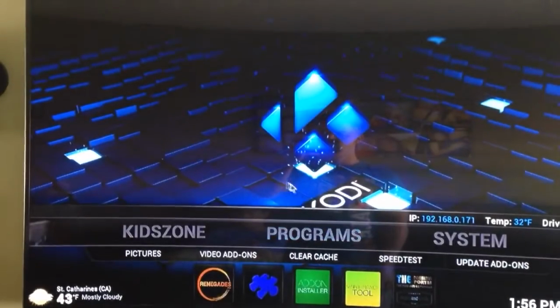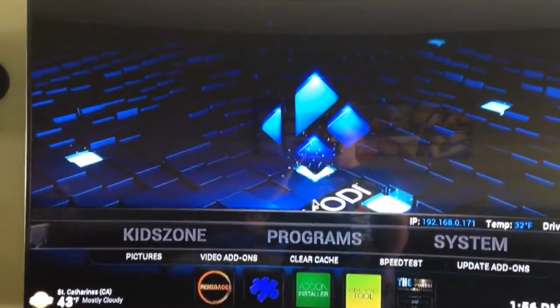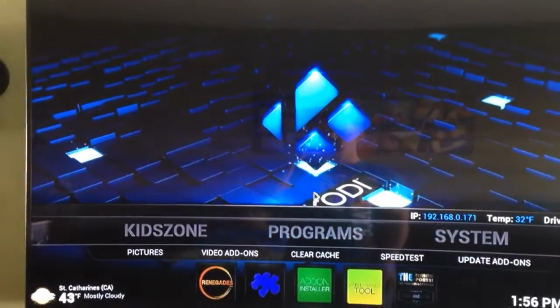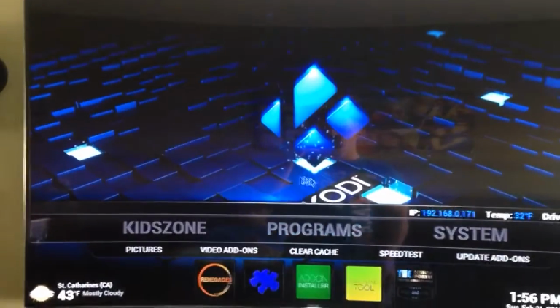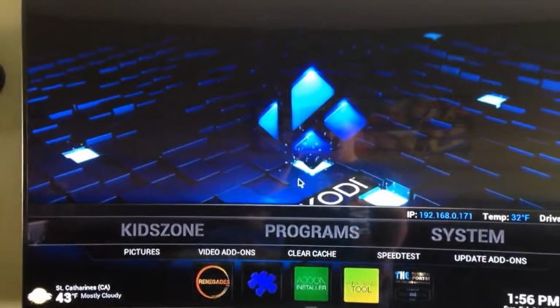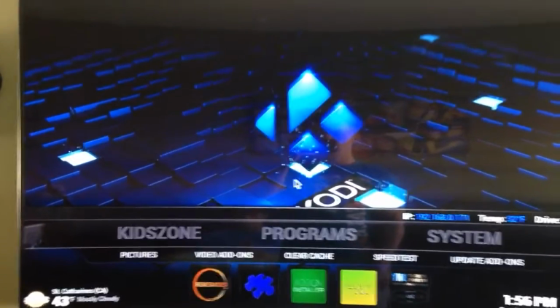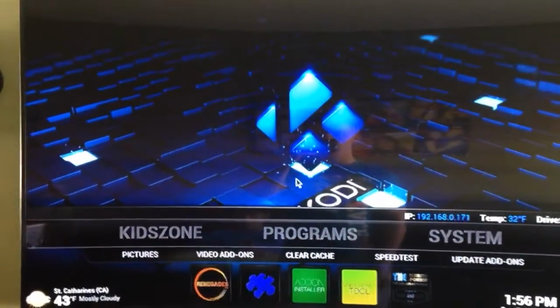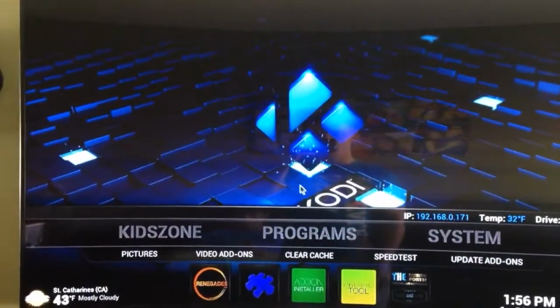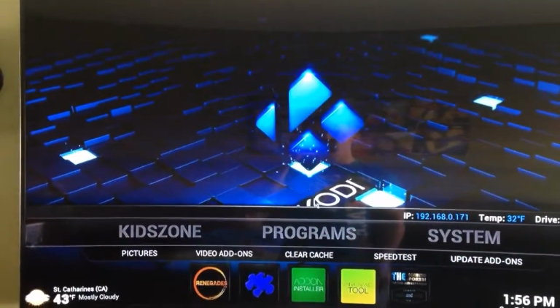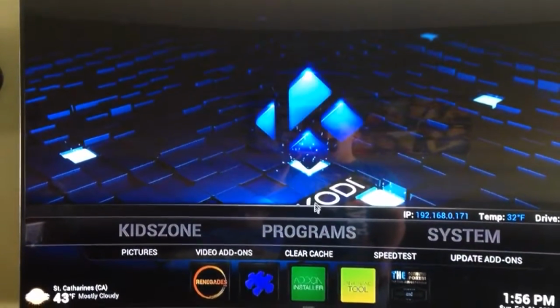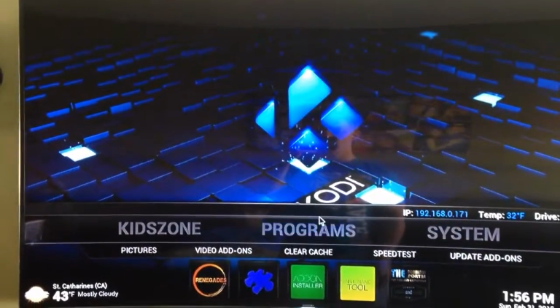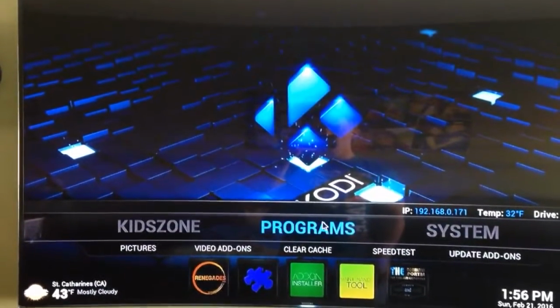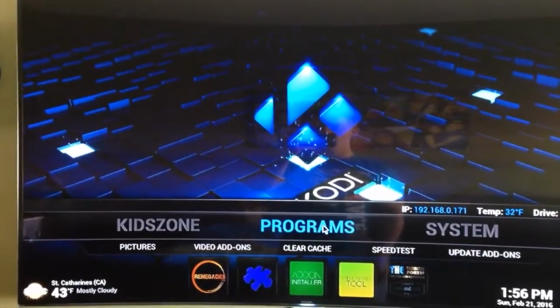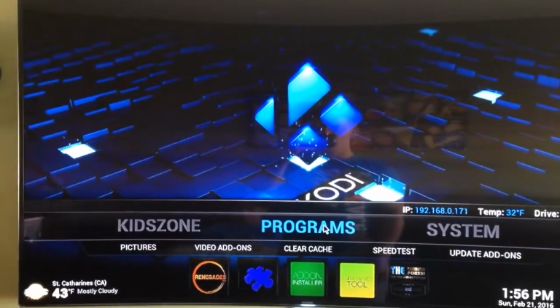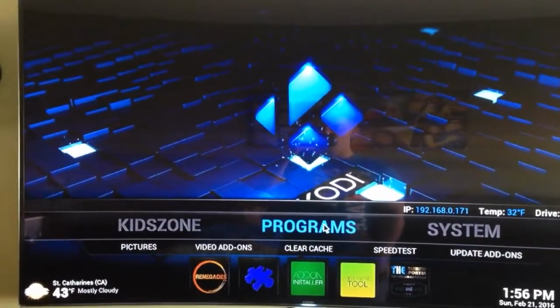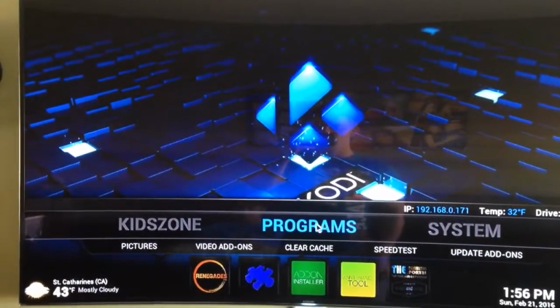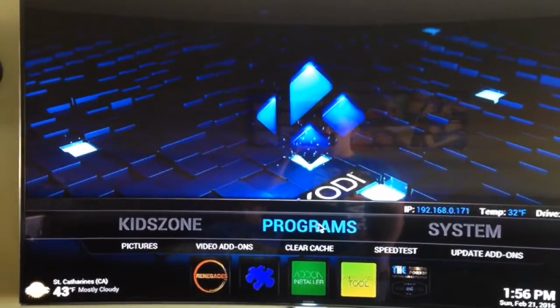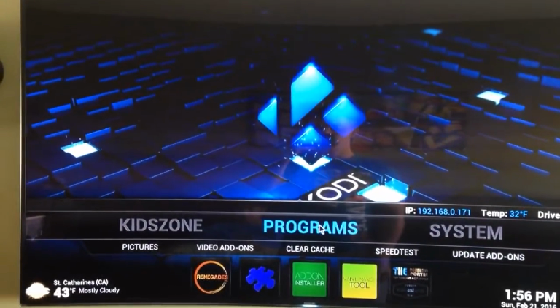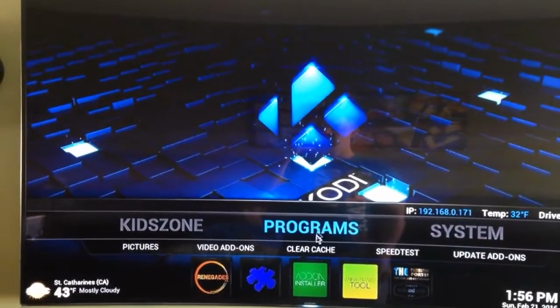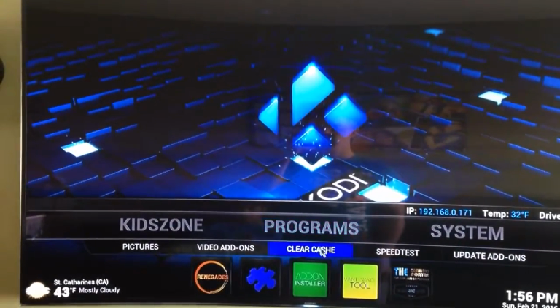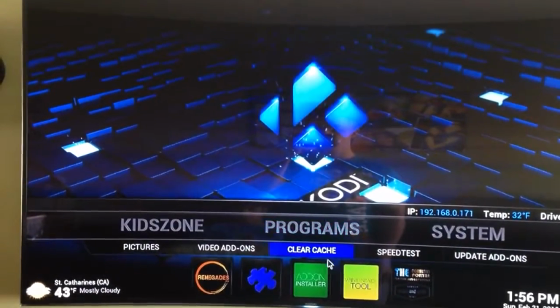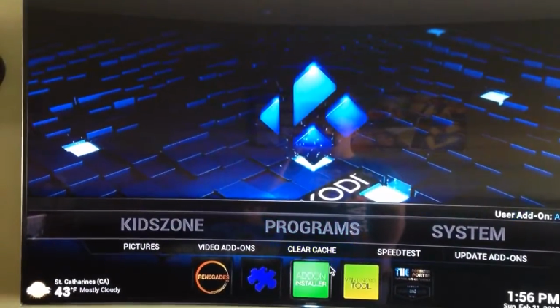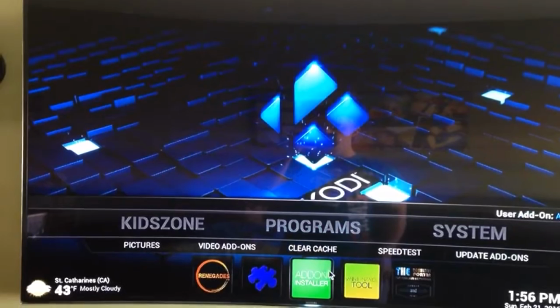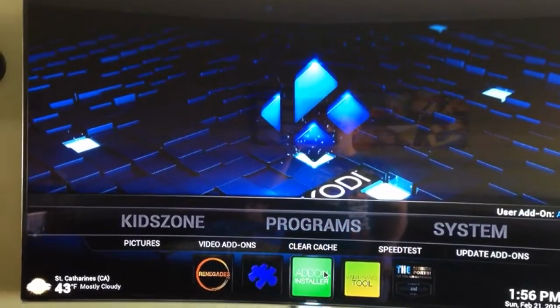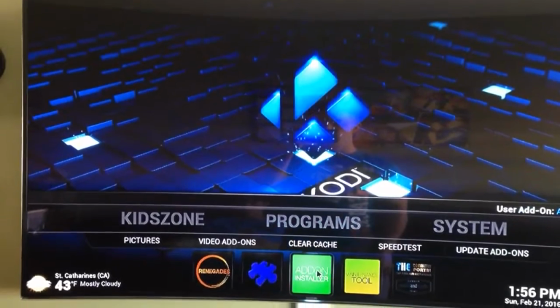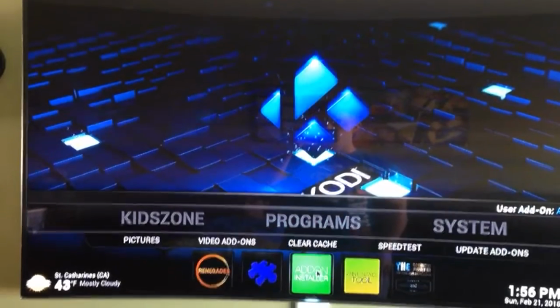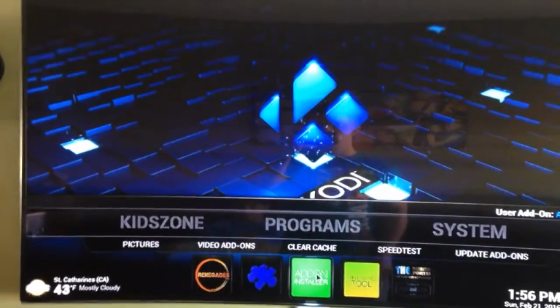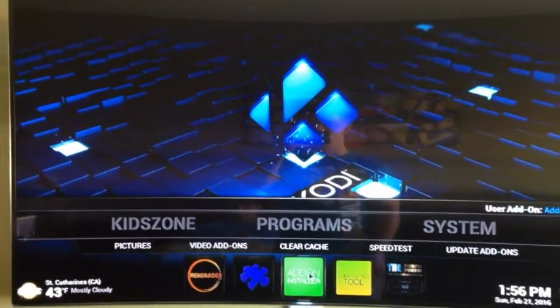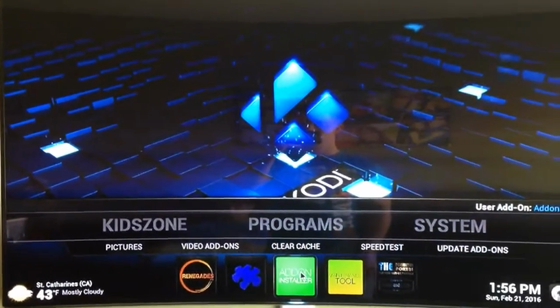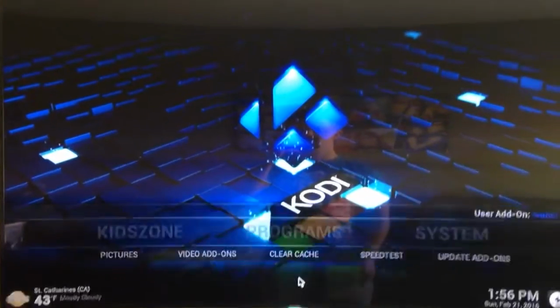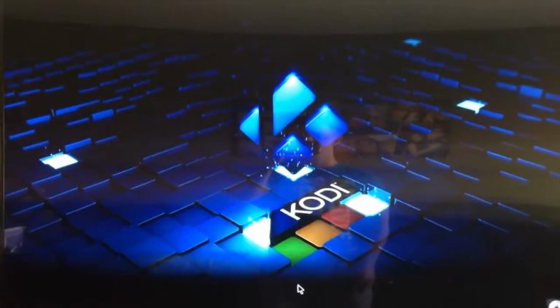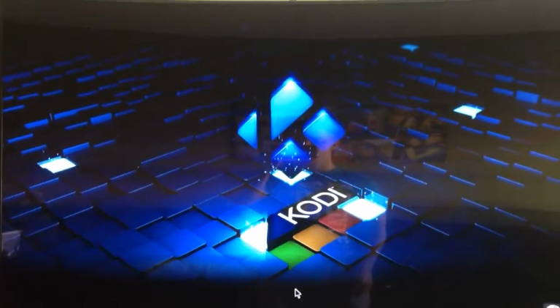You're going to go in your magic box, go into Kodi. You're going to go under Programs here, and you're going to see Add-on Installer. You click that.